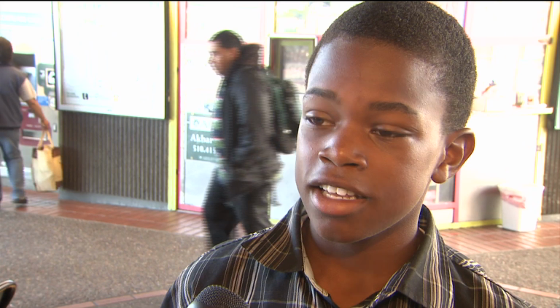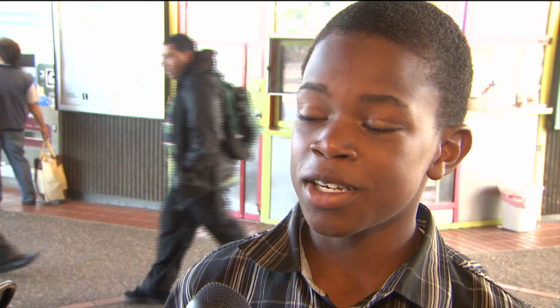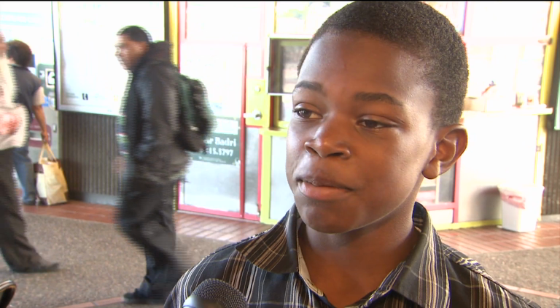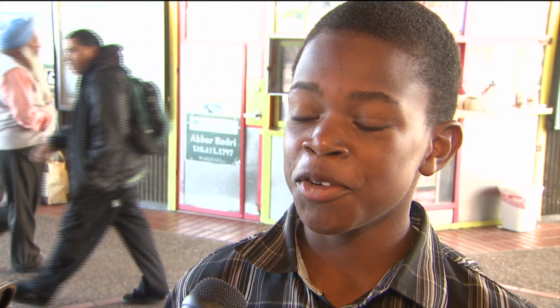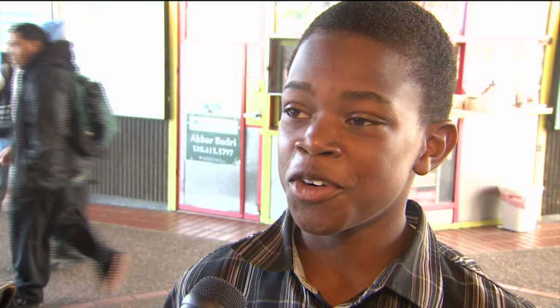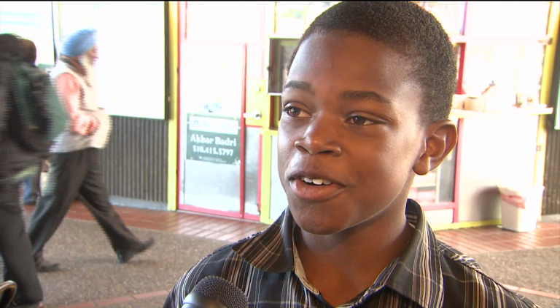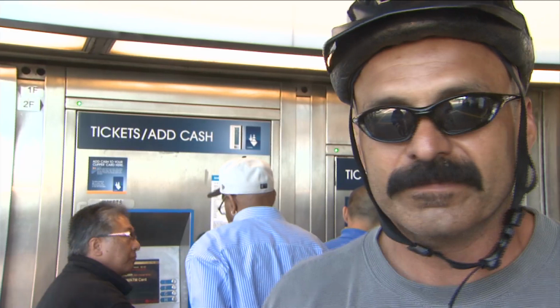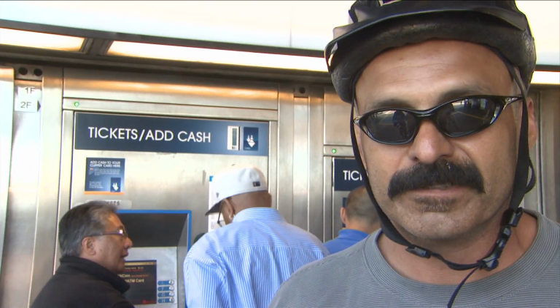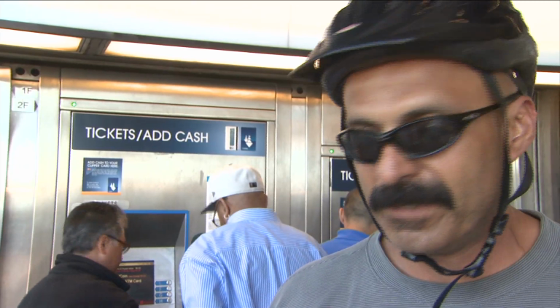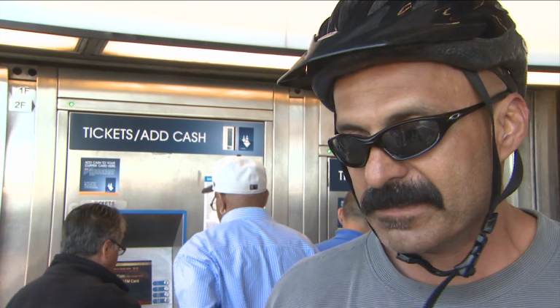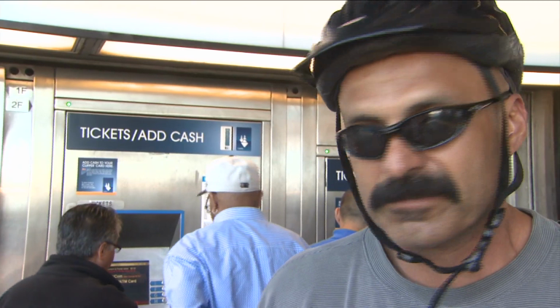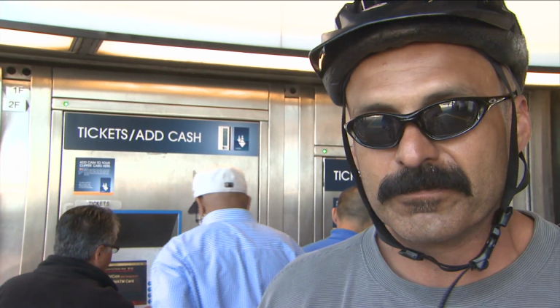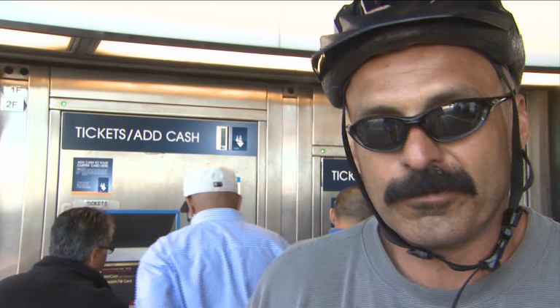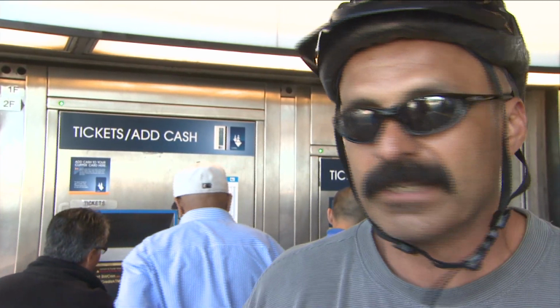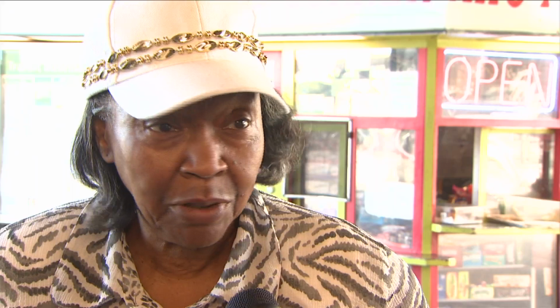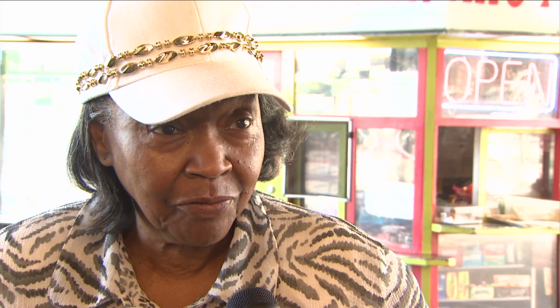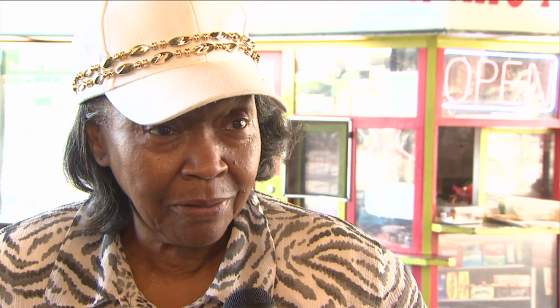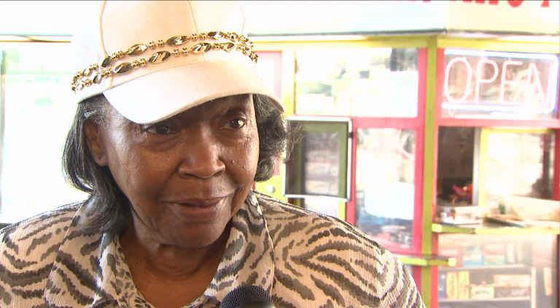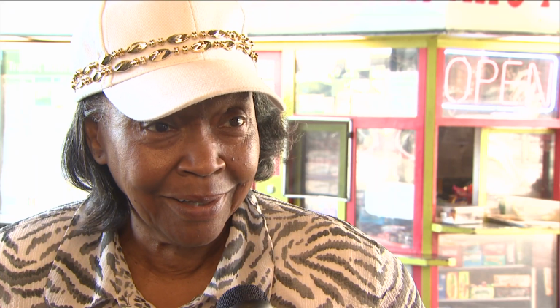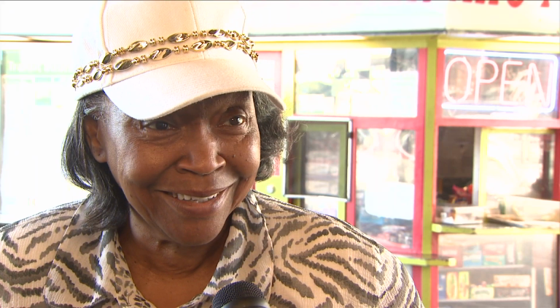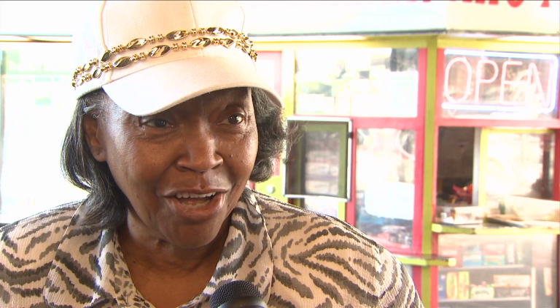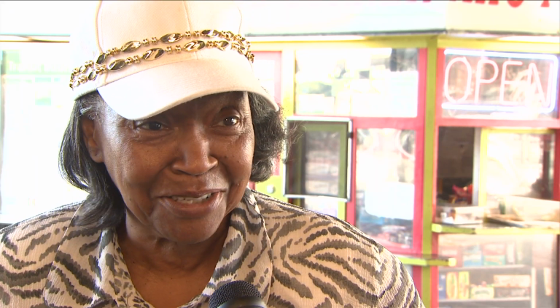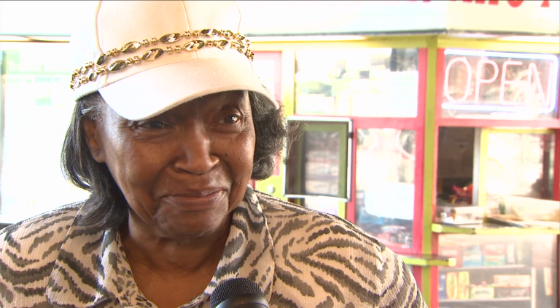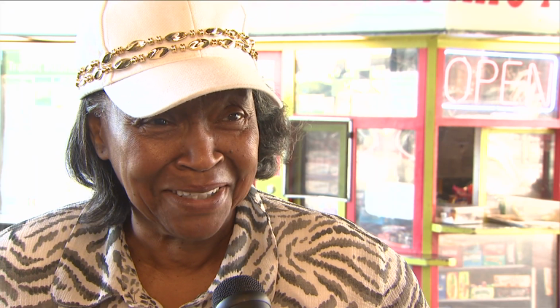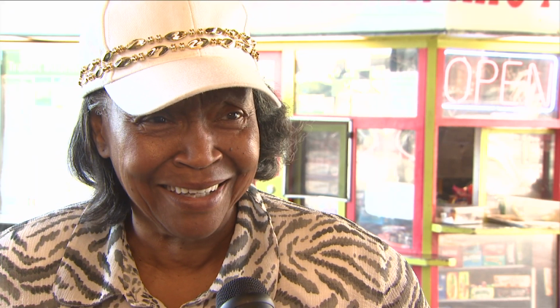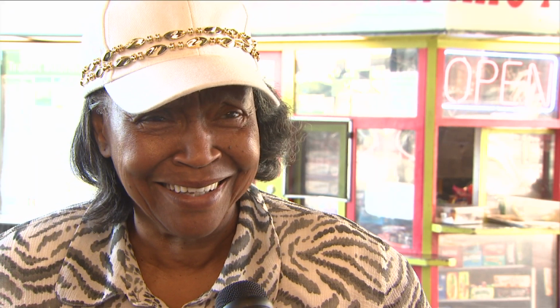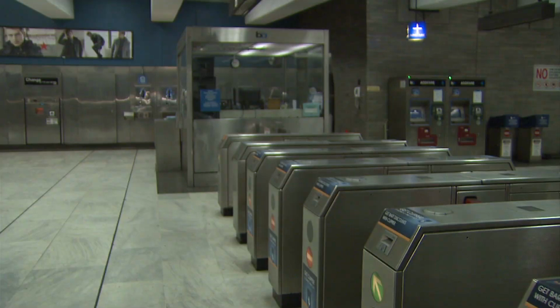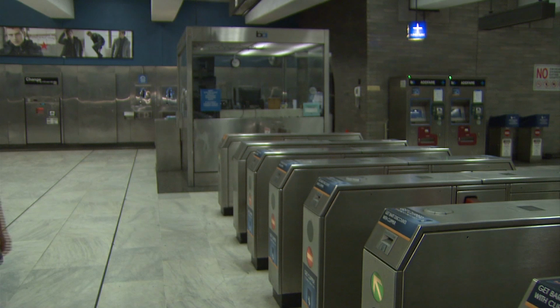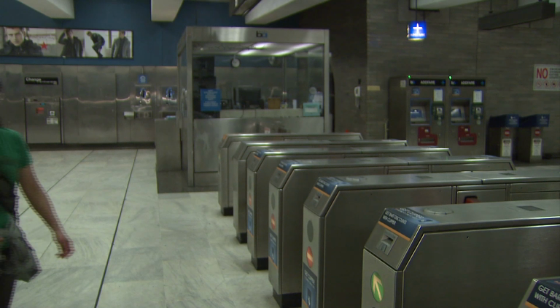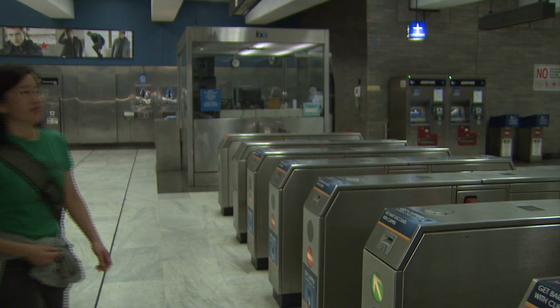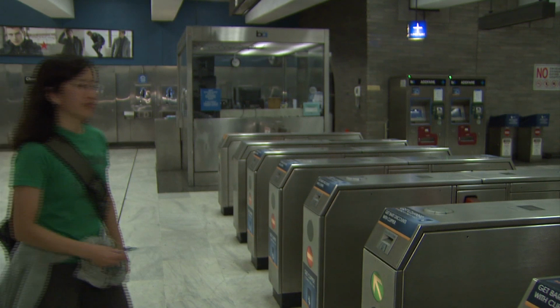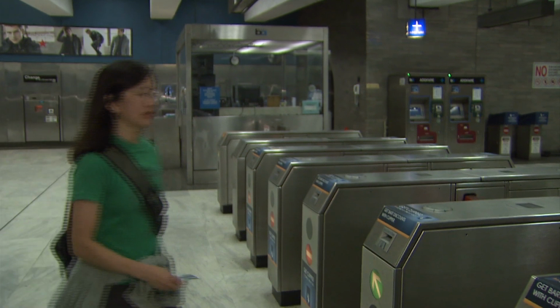It's going to be real quick. It's amazing. It's quick. Beautiful. It's awesome. Many BART riders agree.